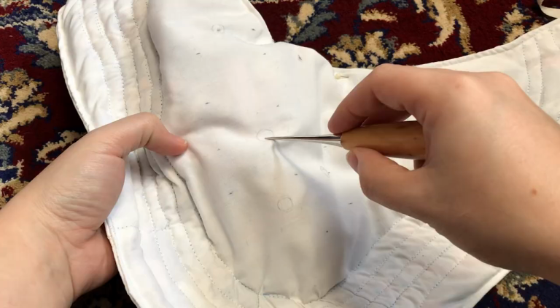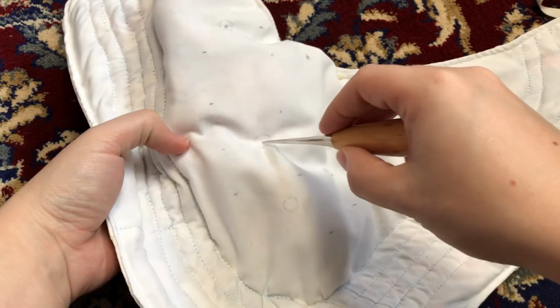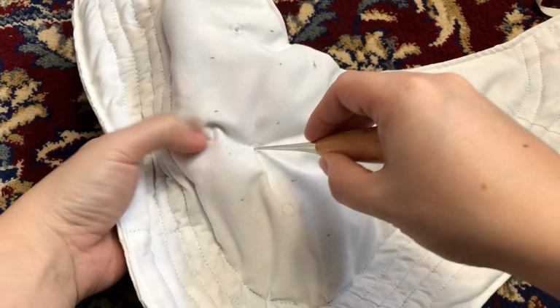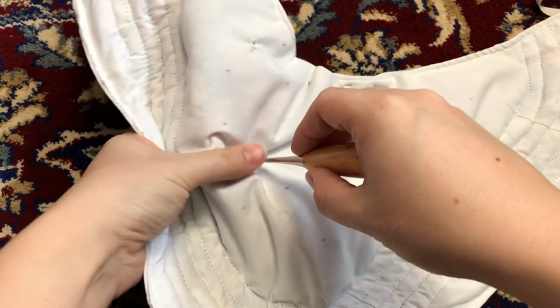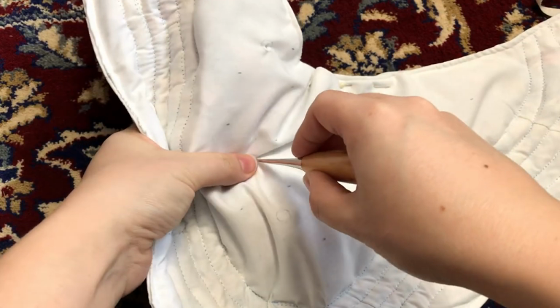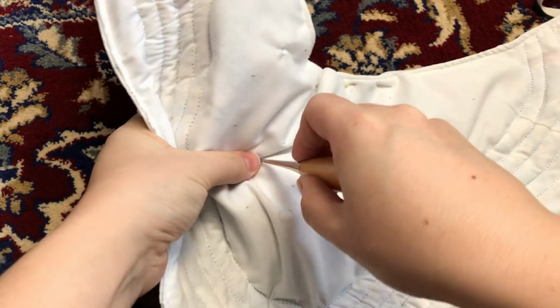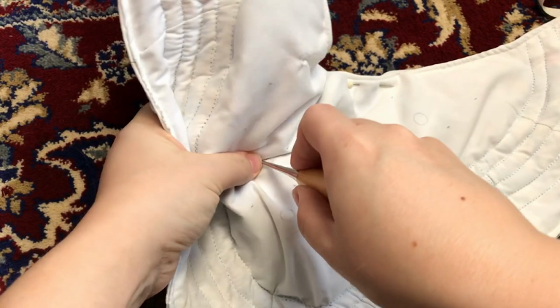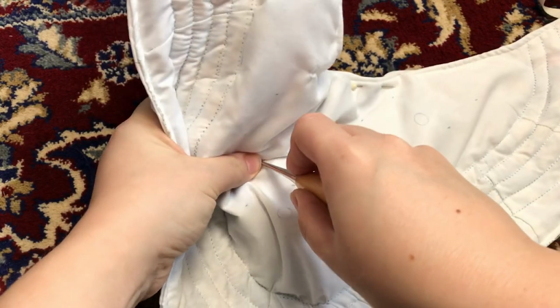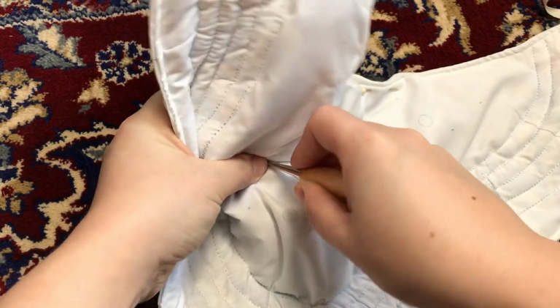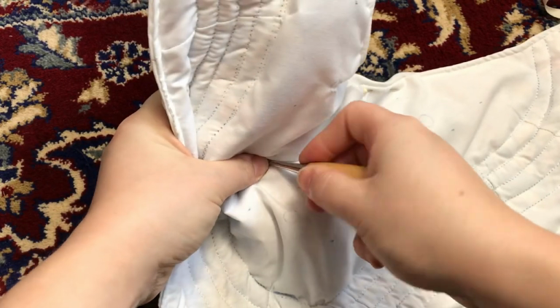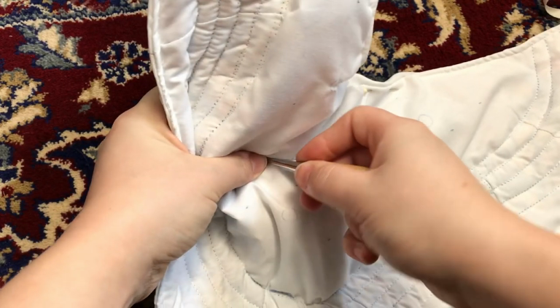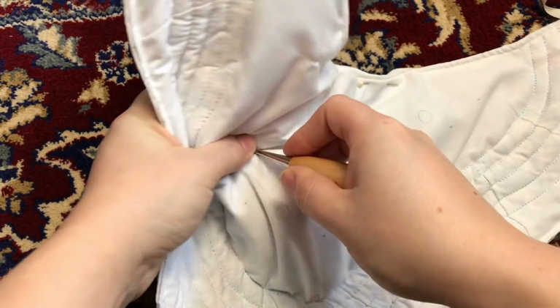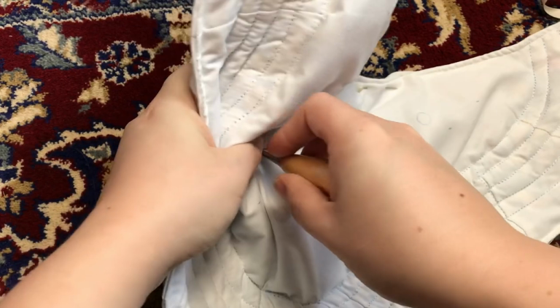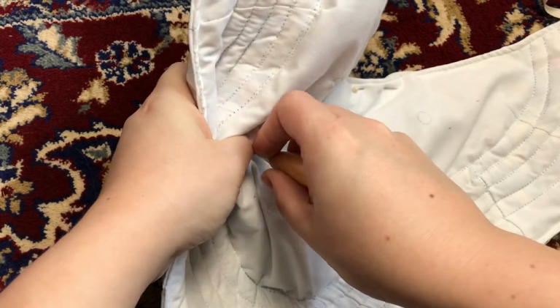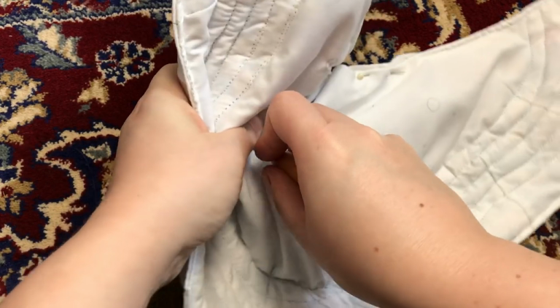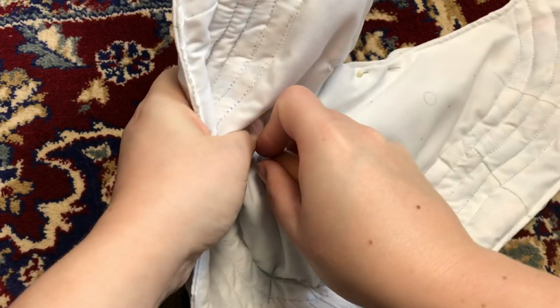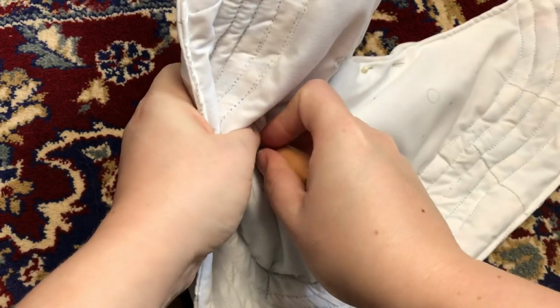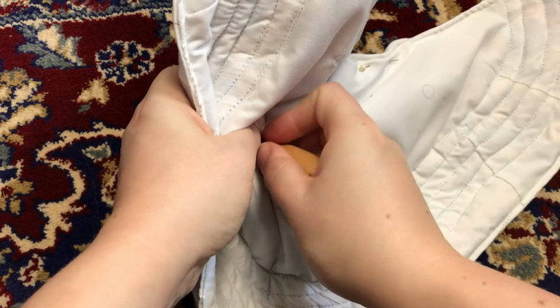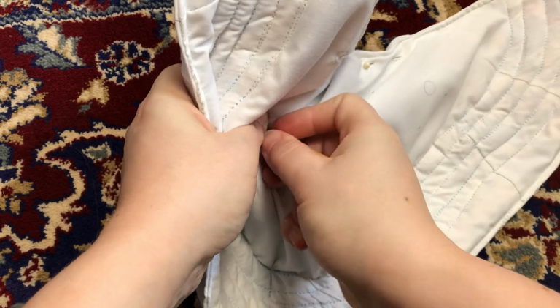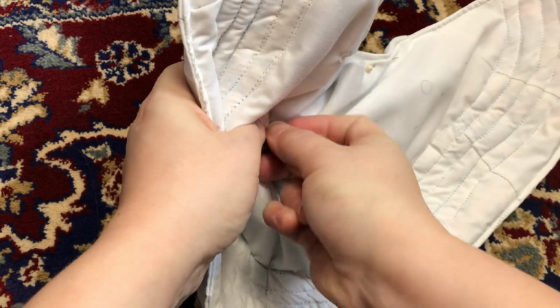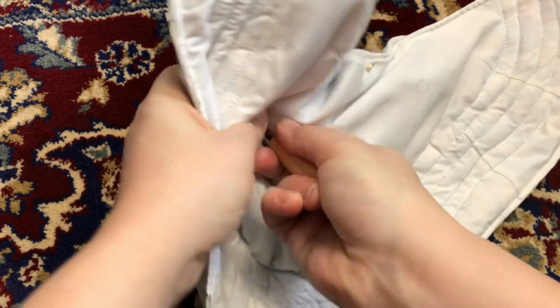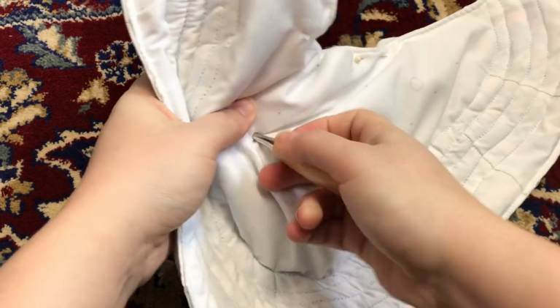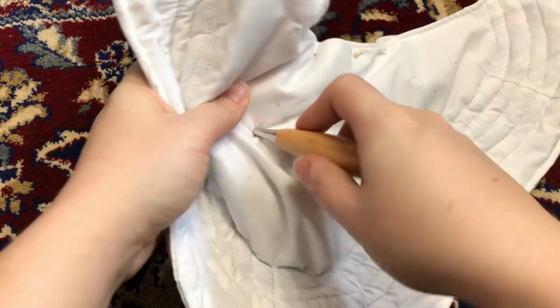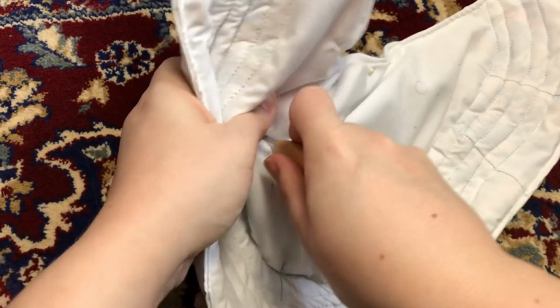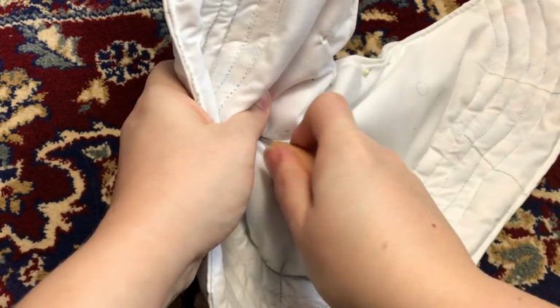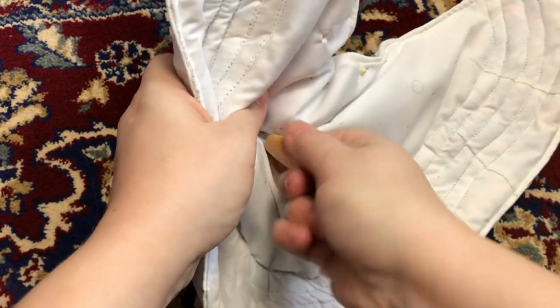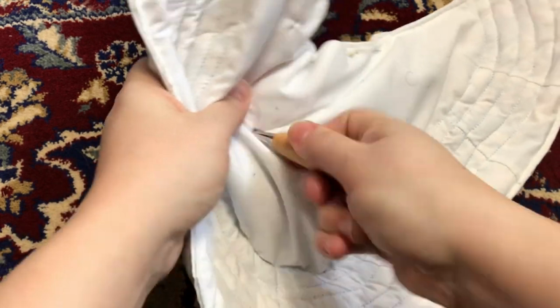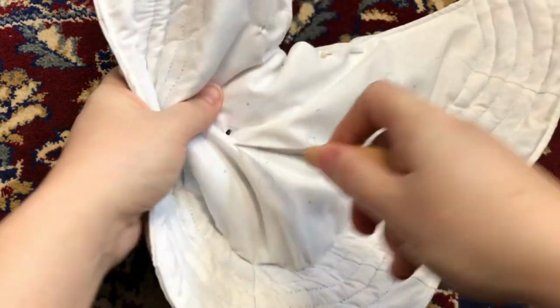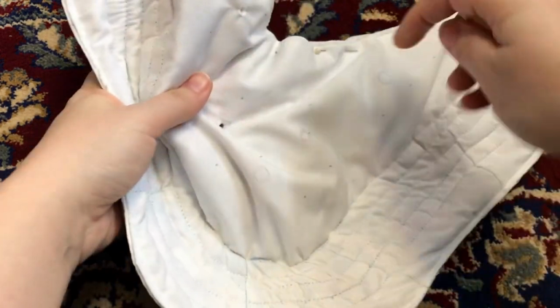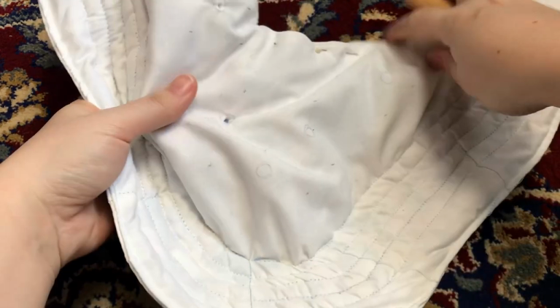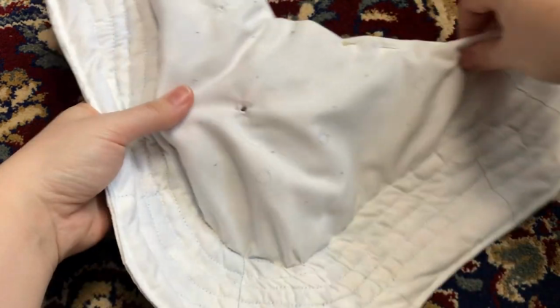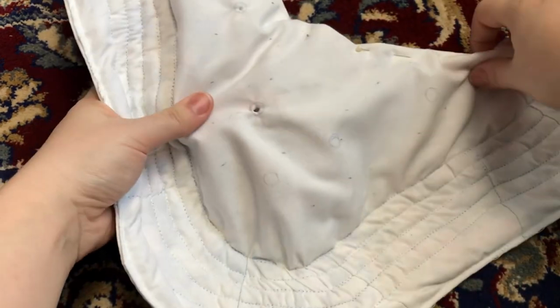Then the eyelets get marked with an awl. Technically these can be done with metal eyelets, but I decided to hand-sew them with silk thread instead.